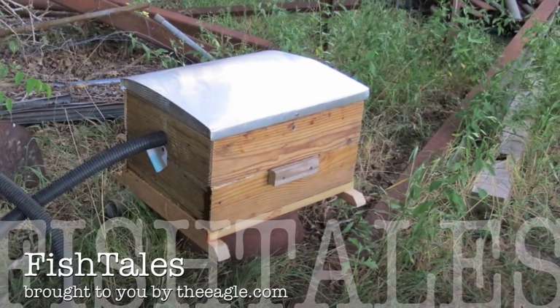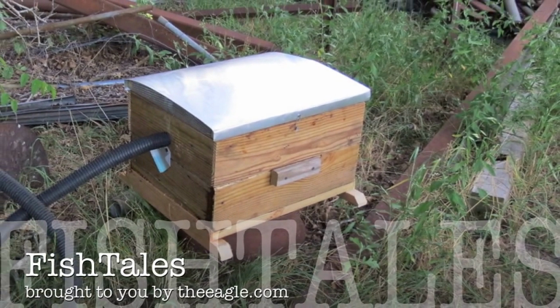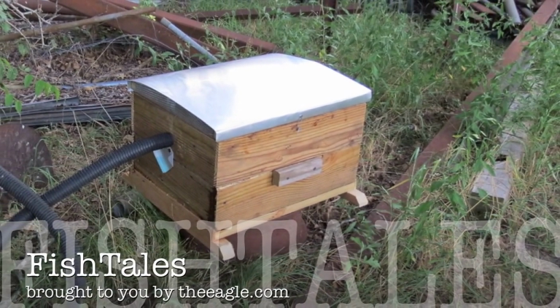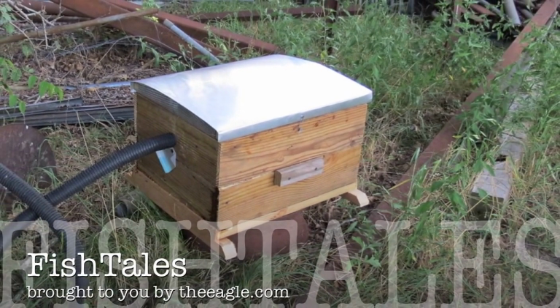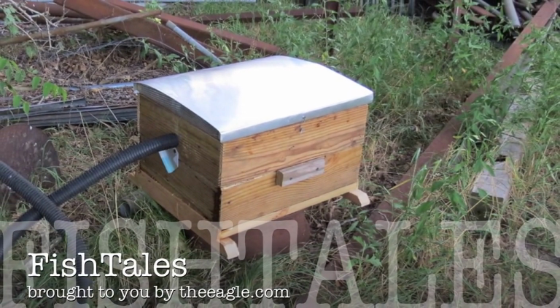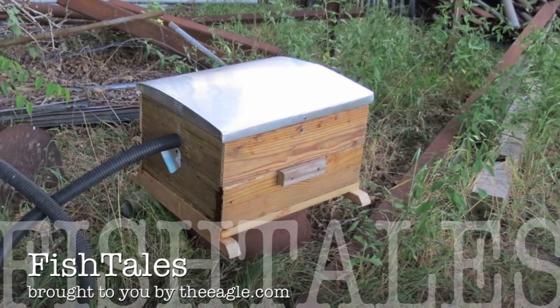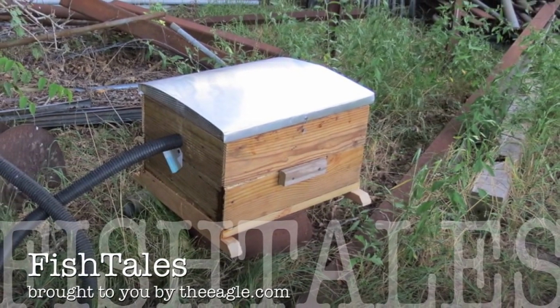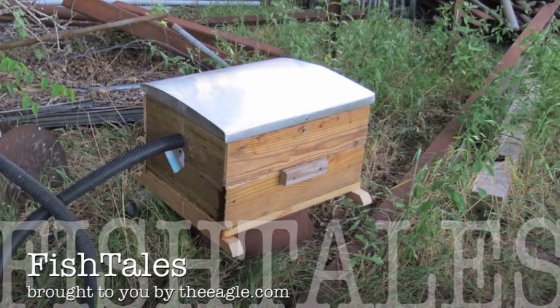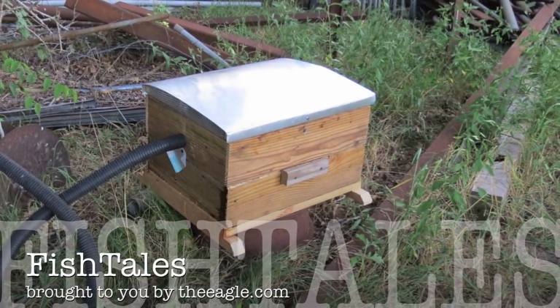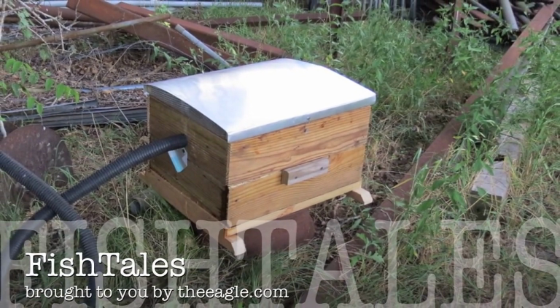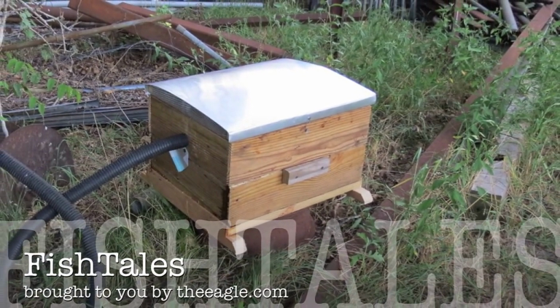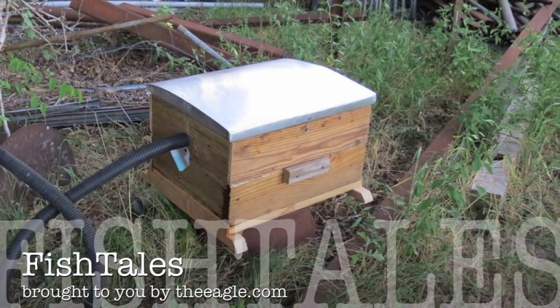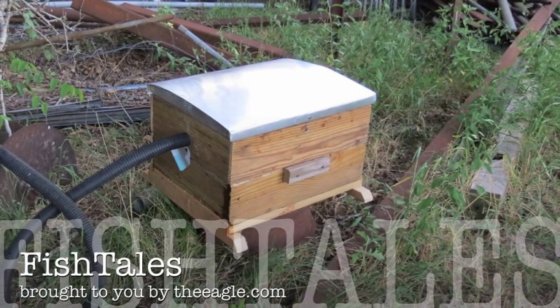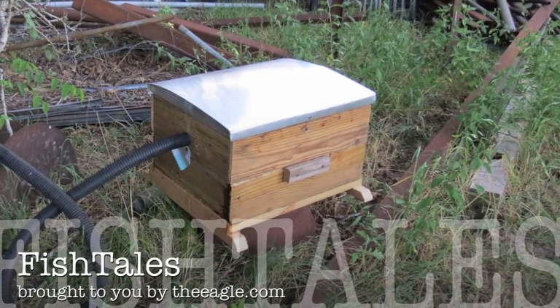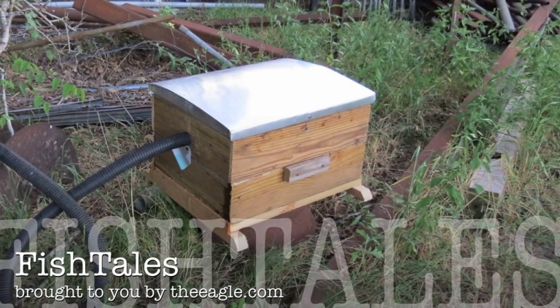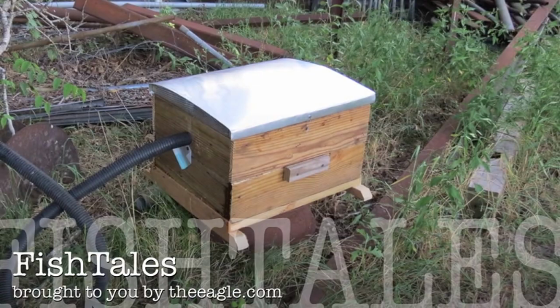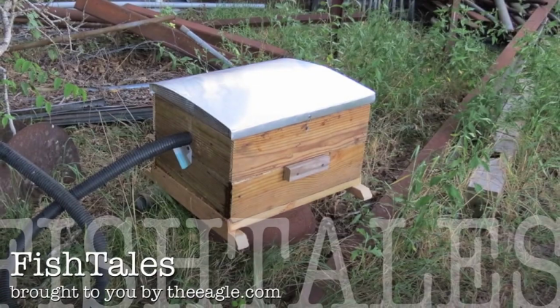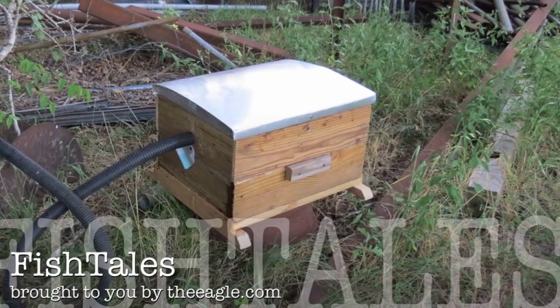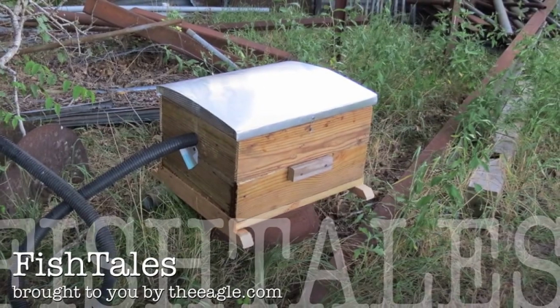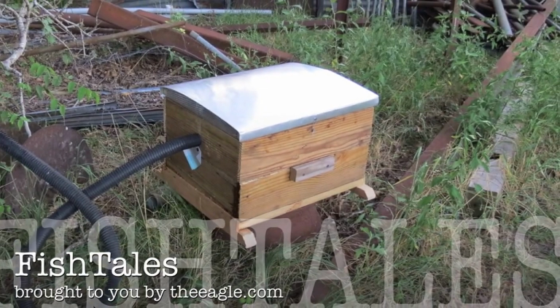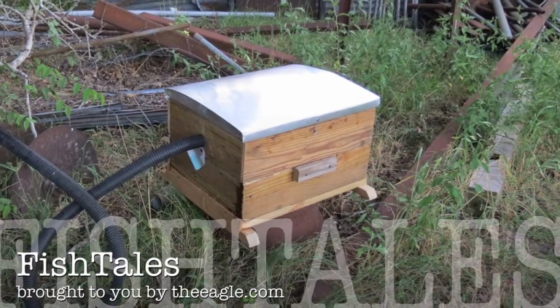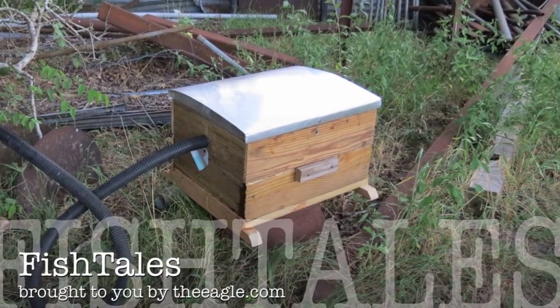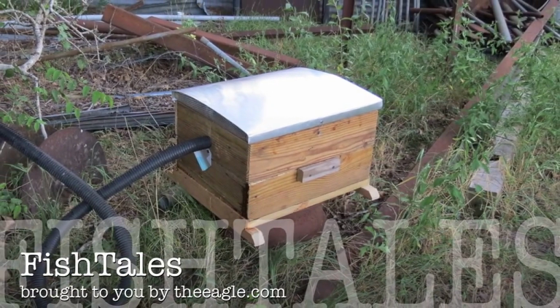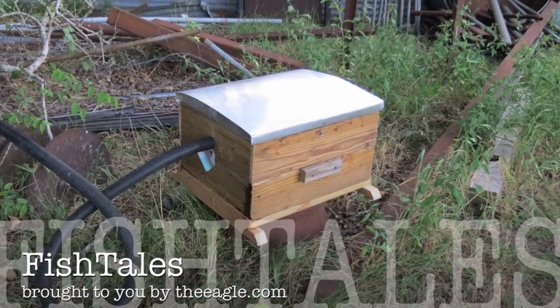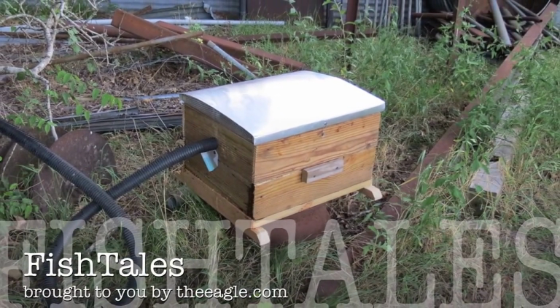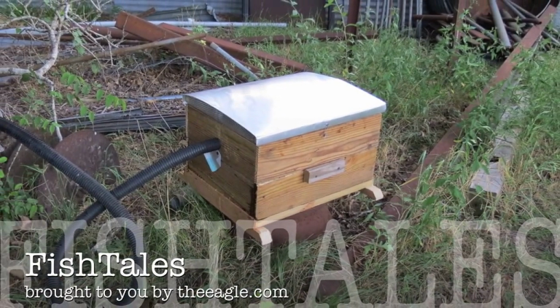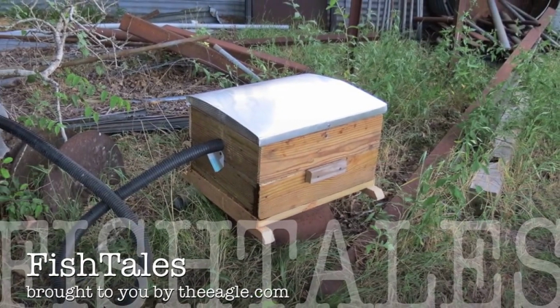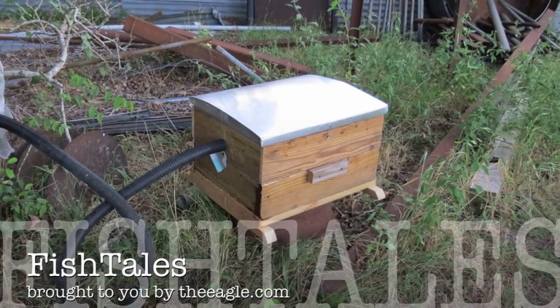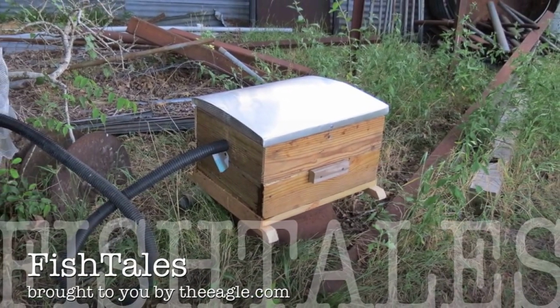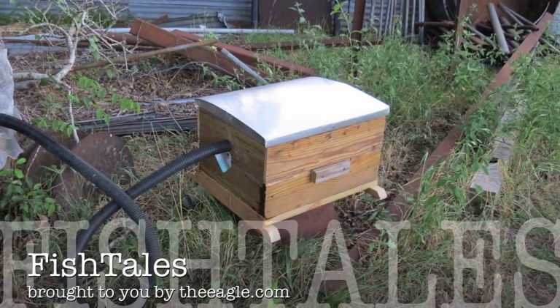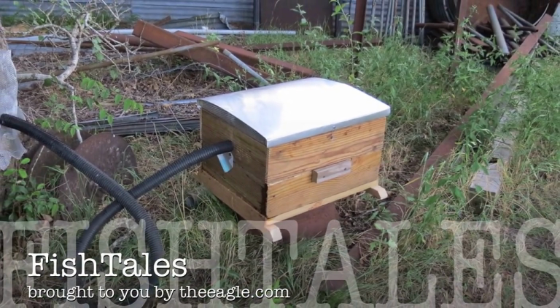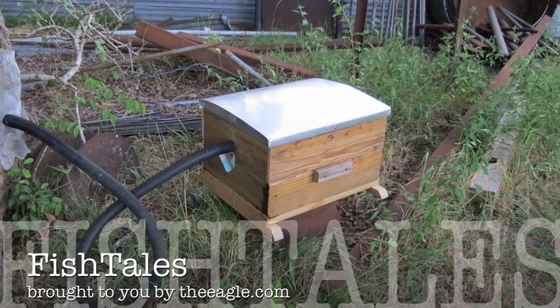I'll have the video of putting that thing in place. Thanks for watching. Y'all be good. Bye.